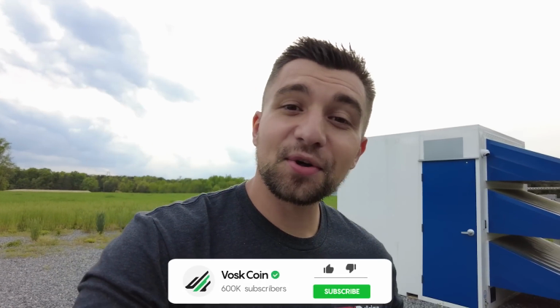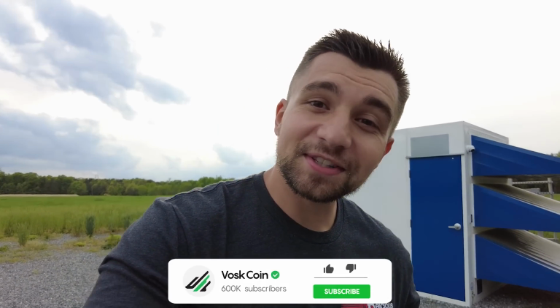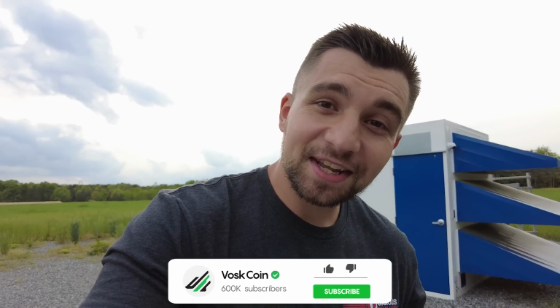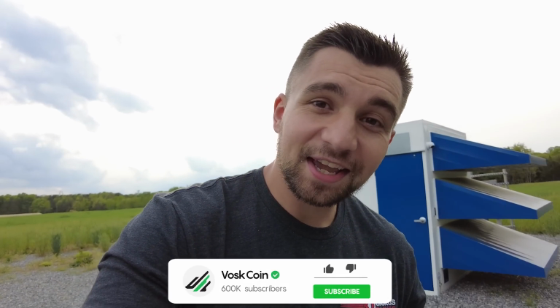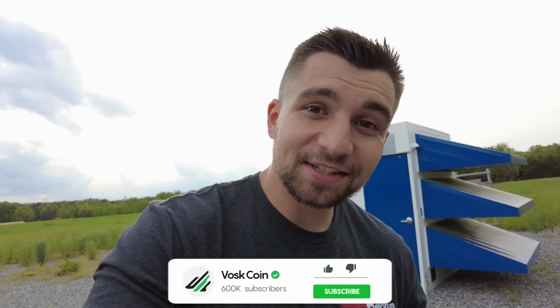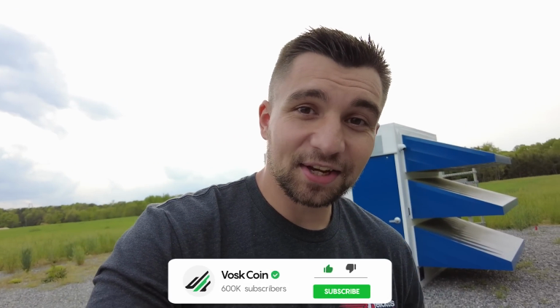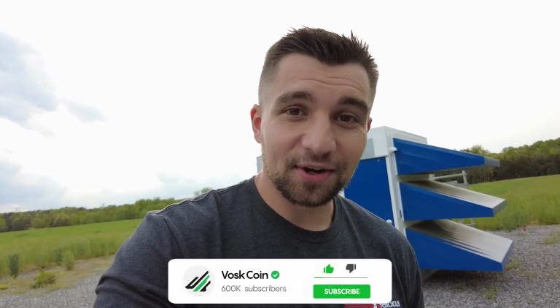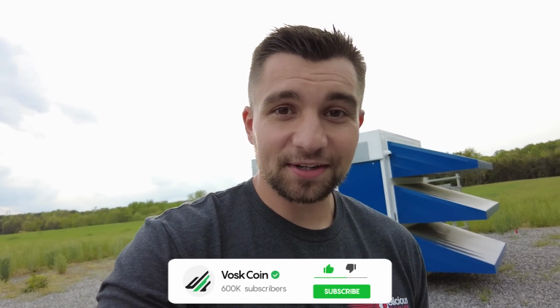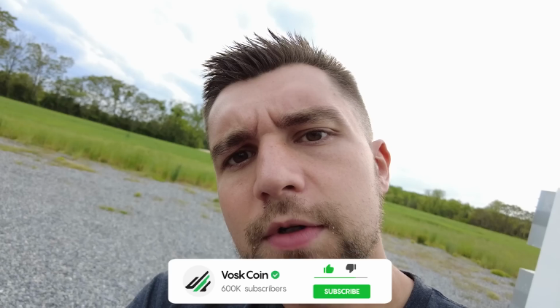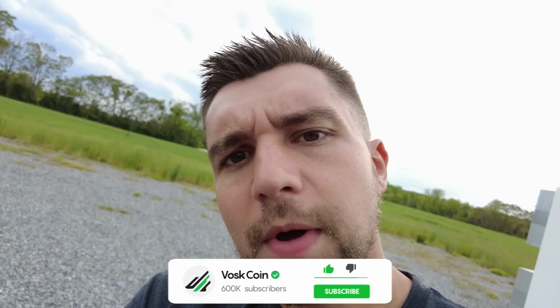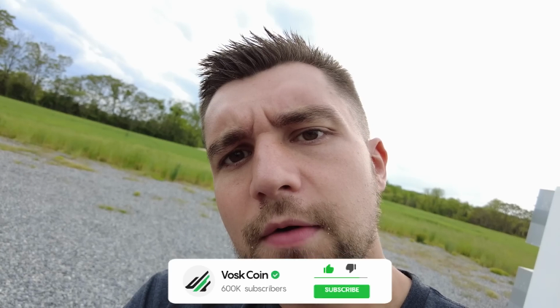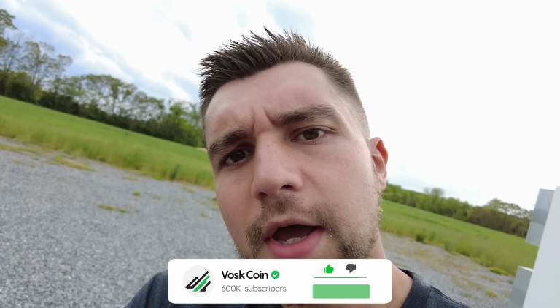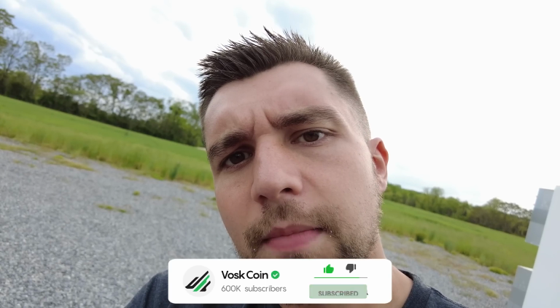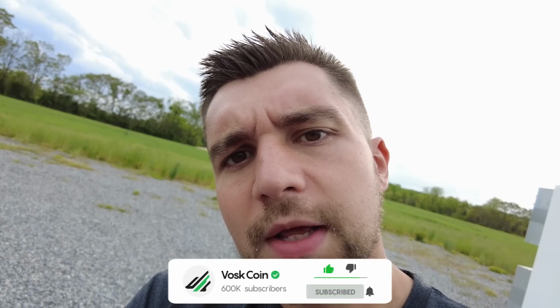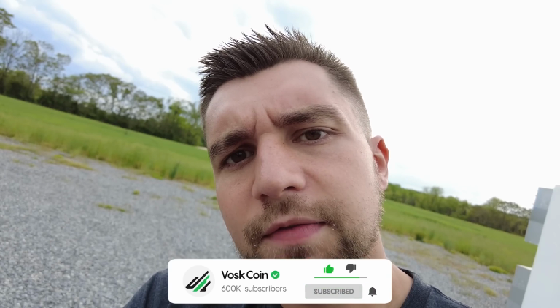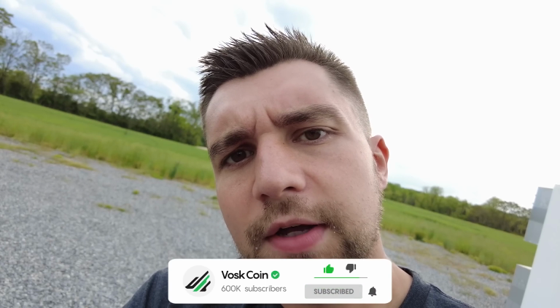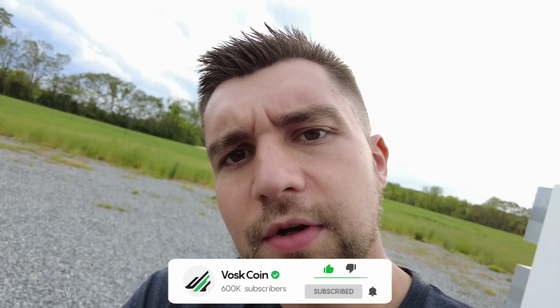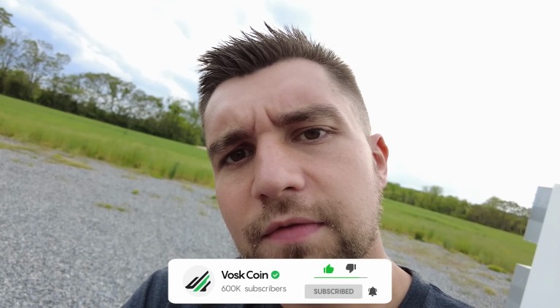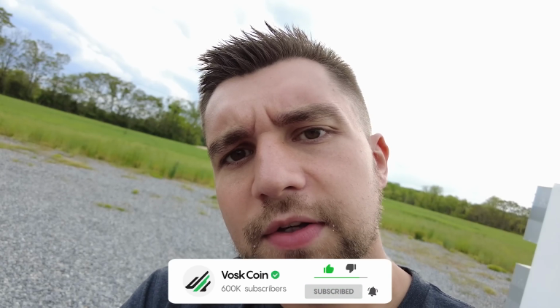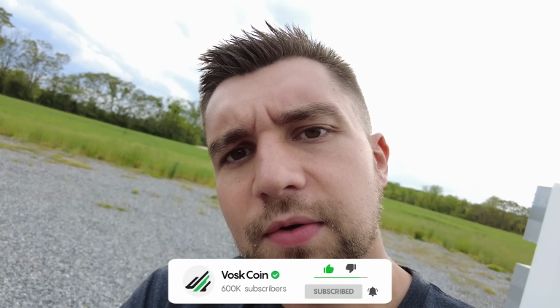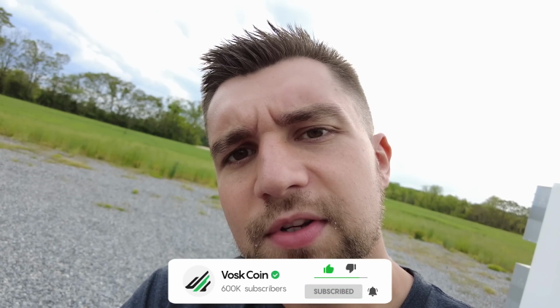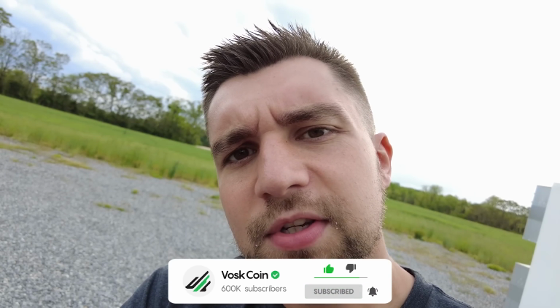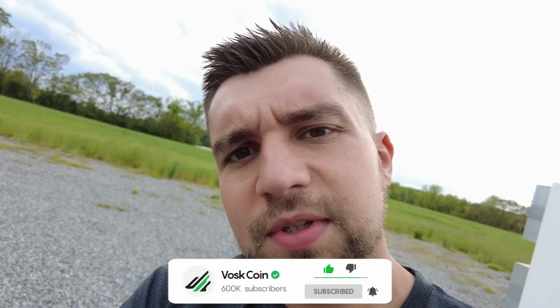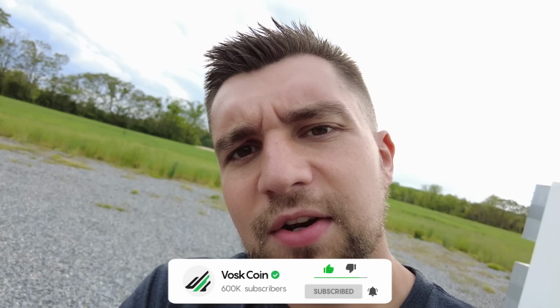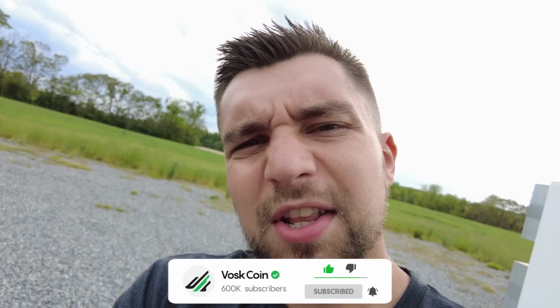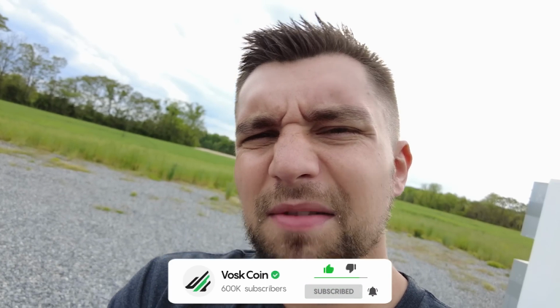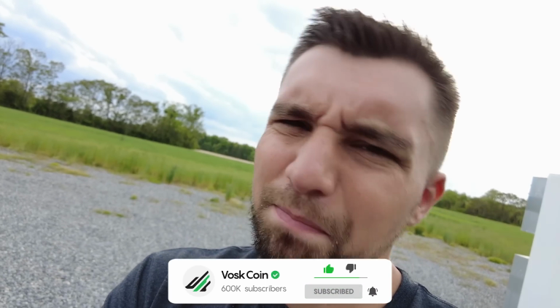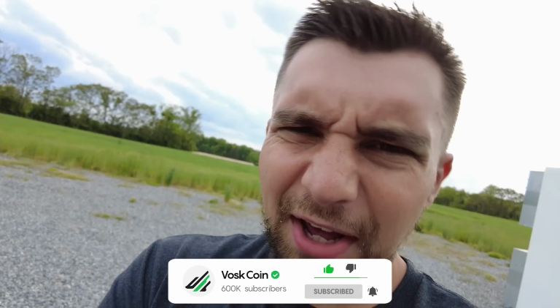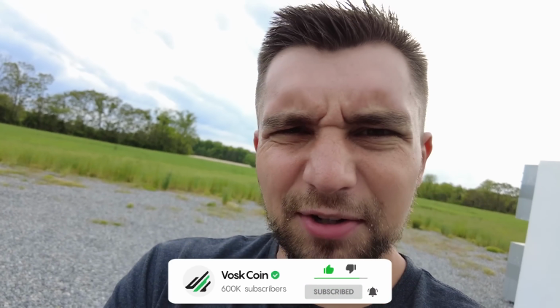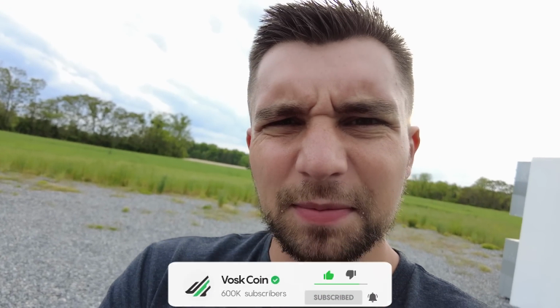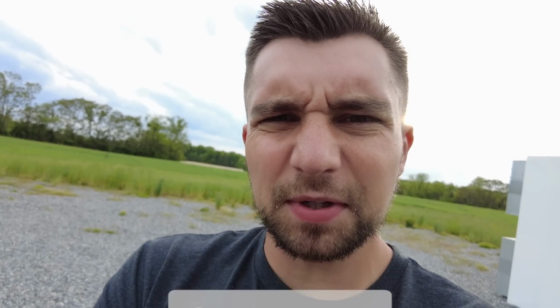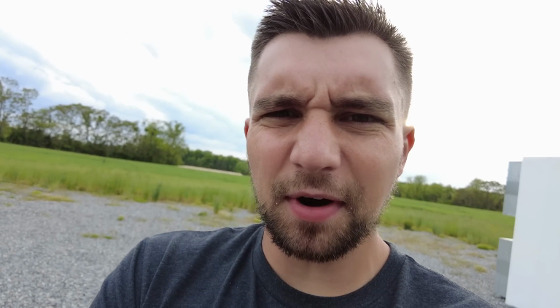My name is Vosker on the VoskCoin YouTube channel — you better subscribe.